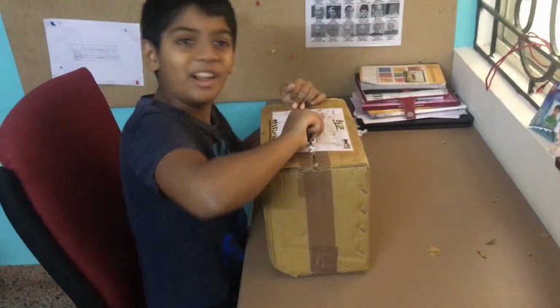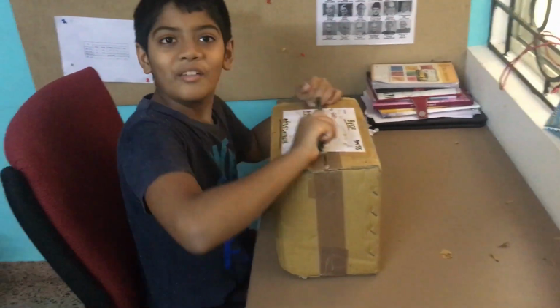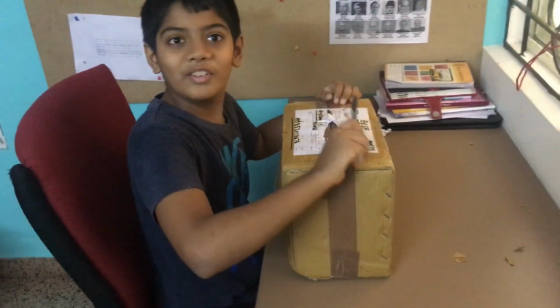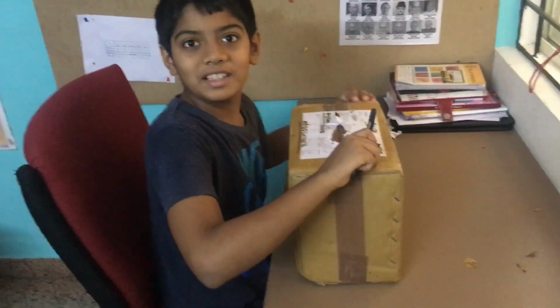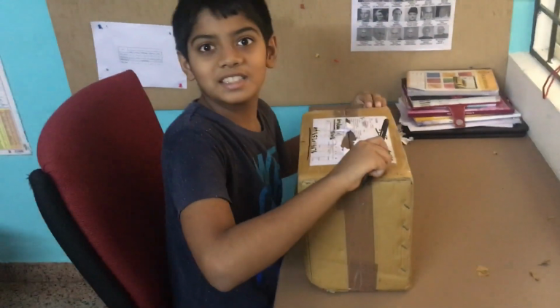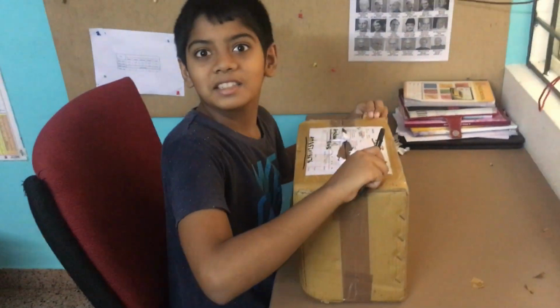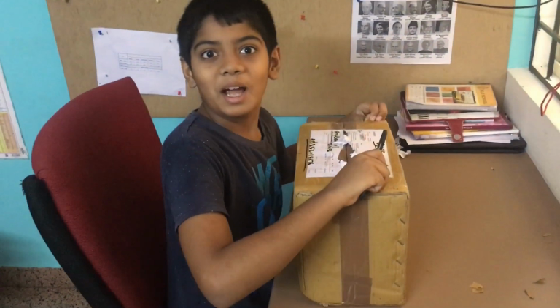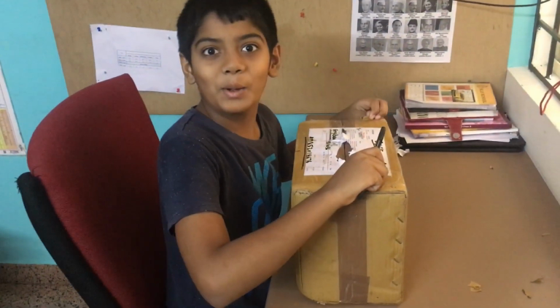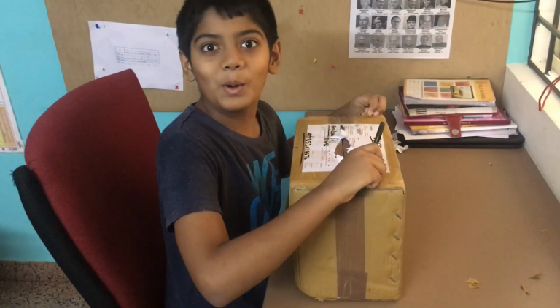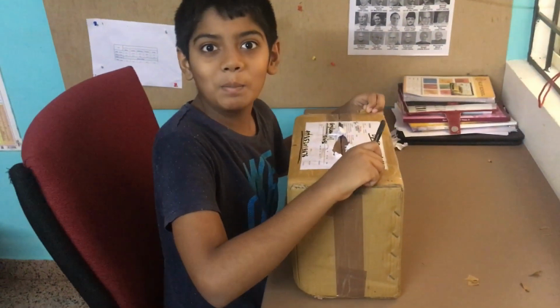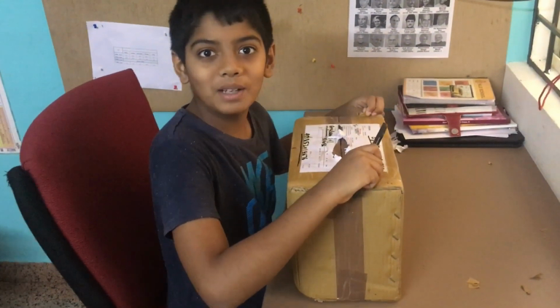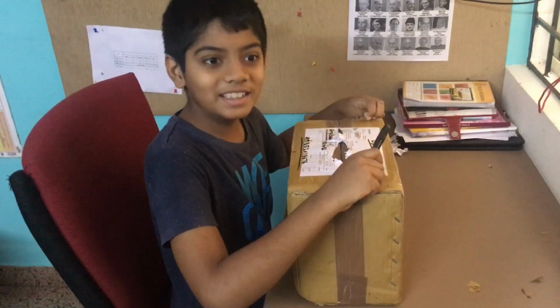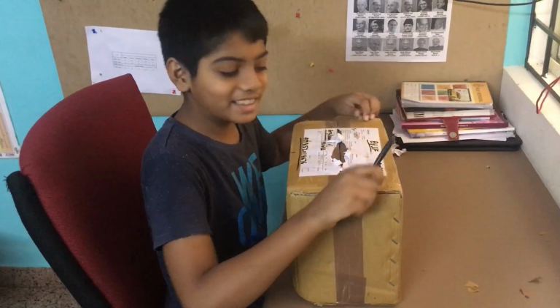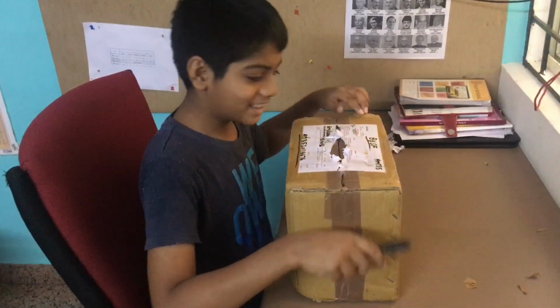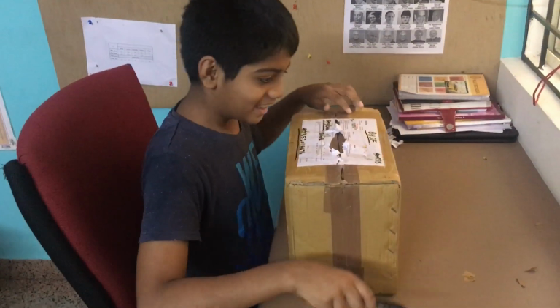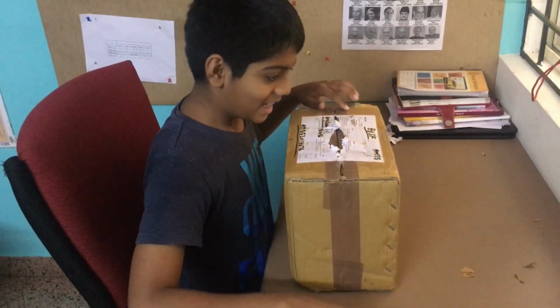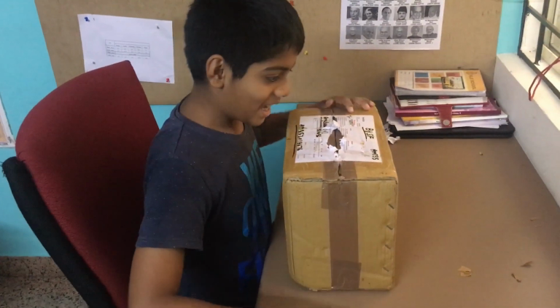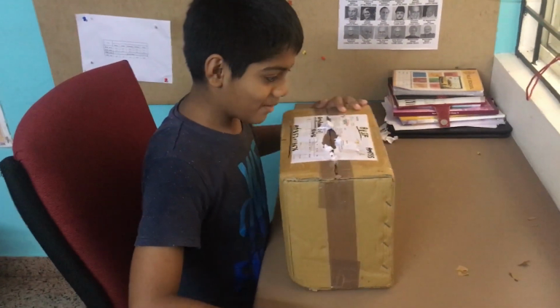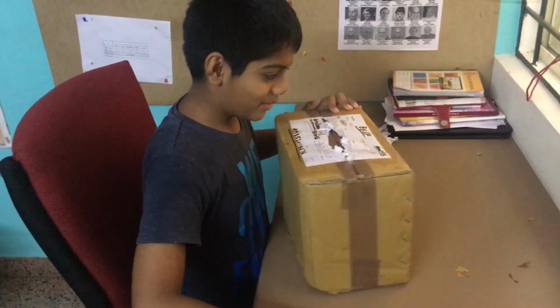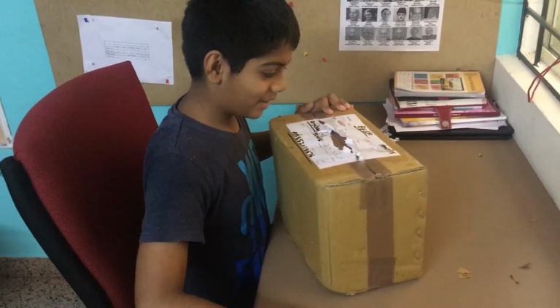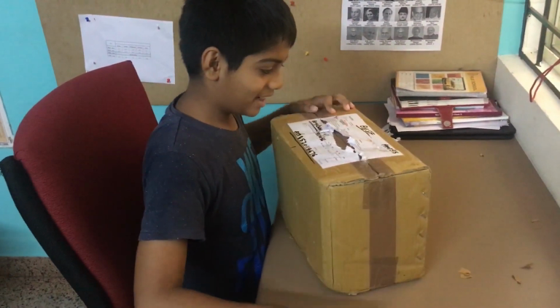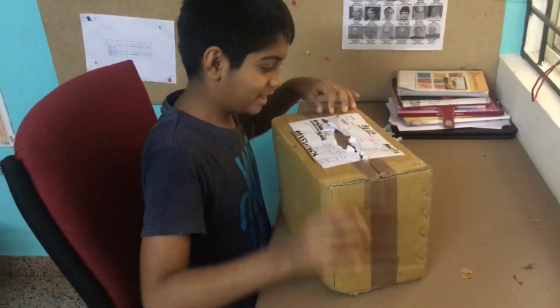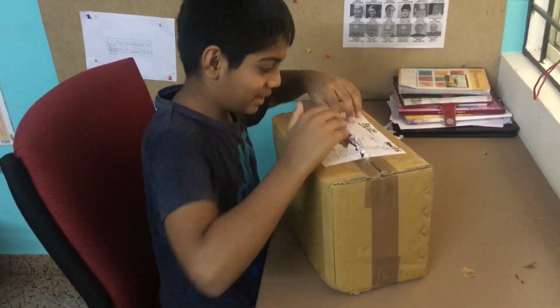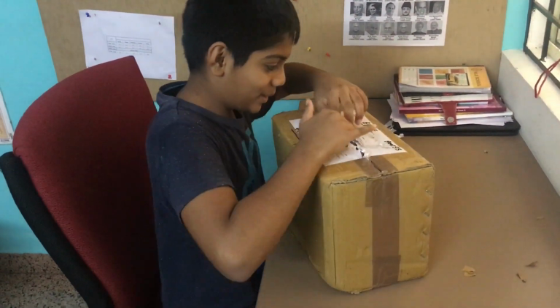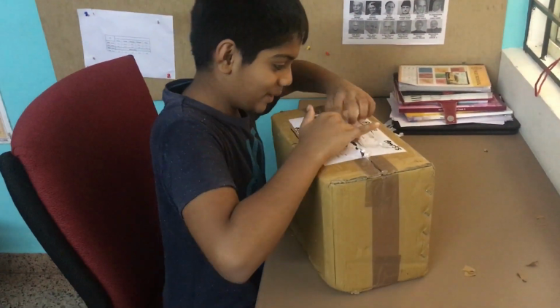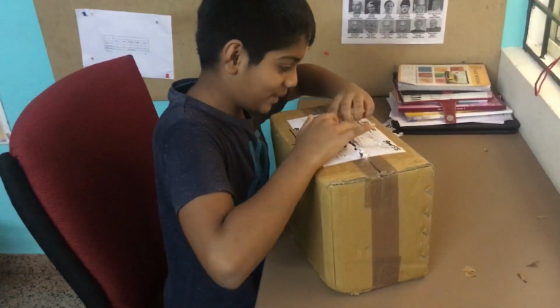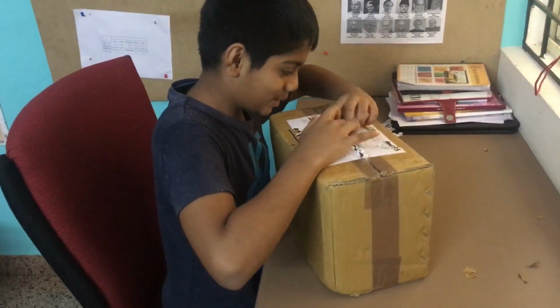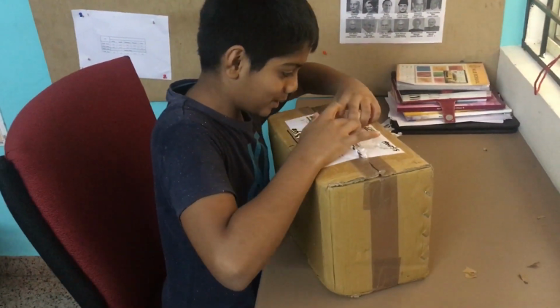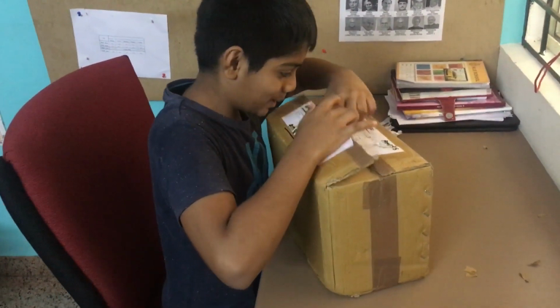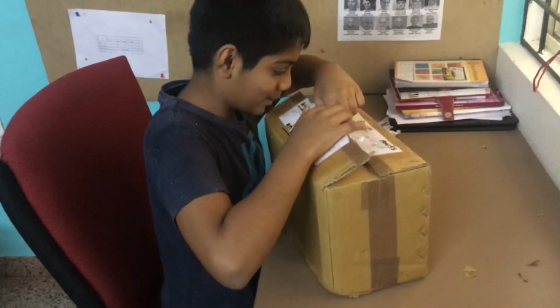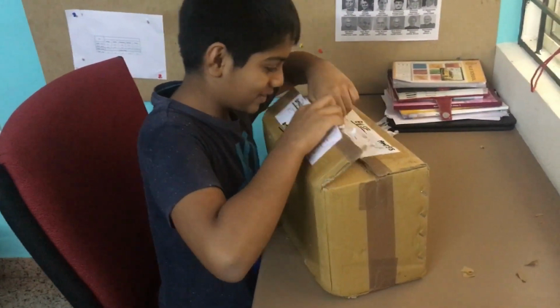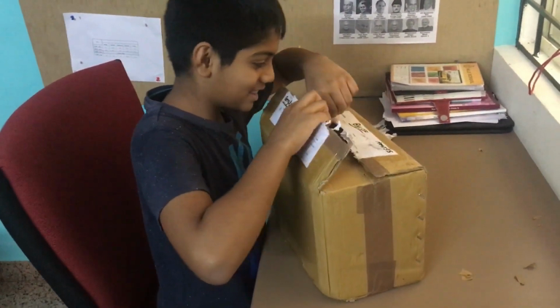Friends, I opened it. I'm ready to open.